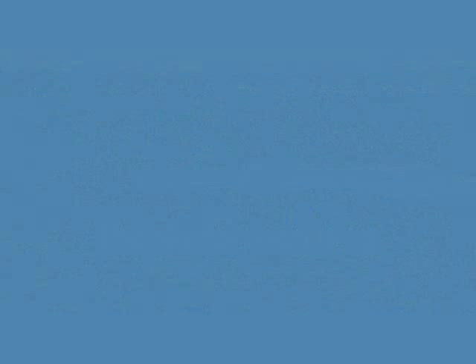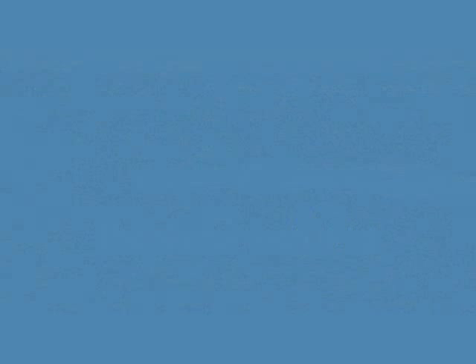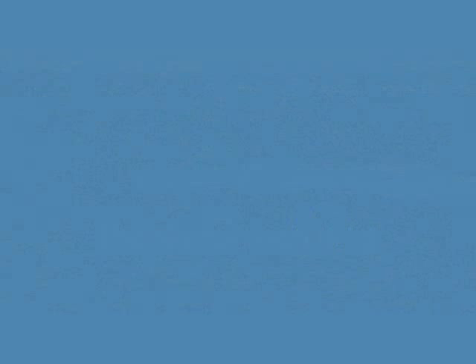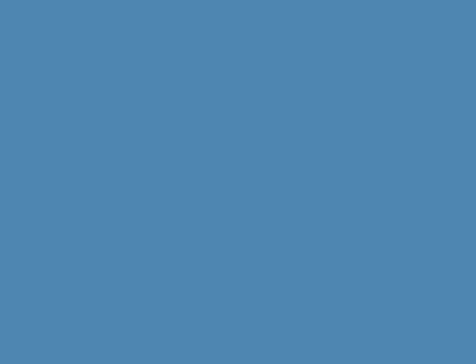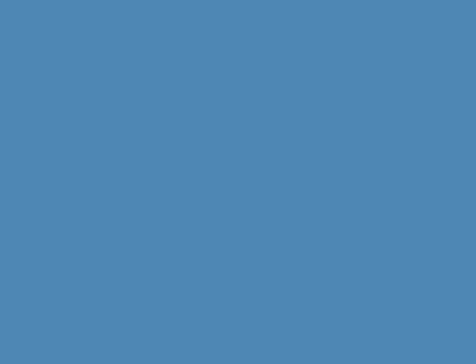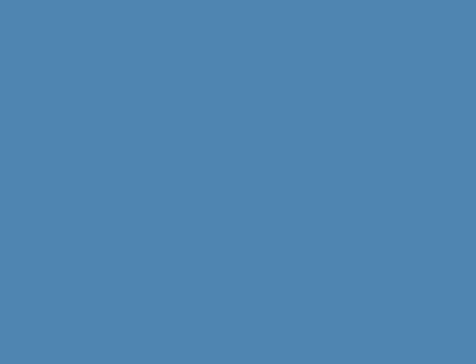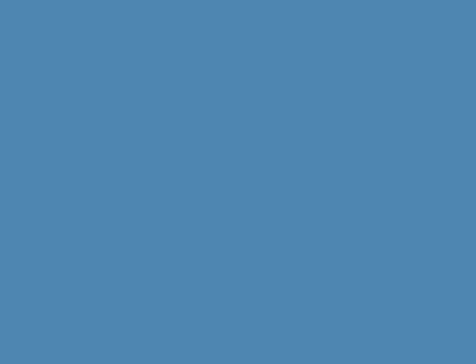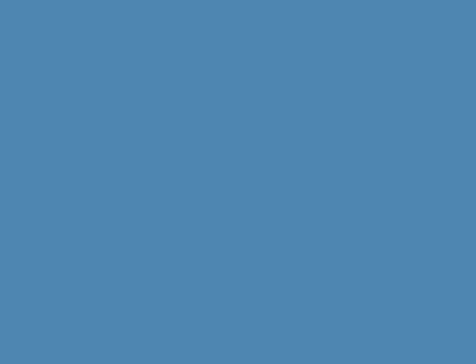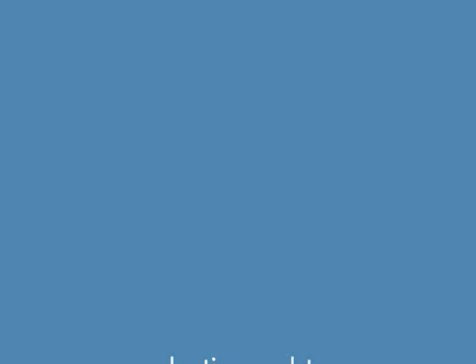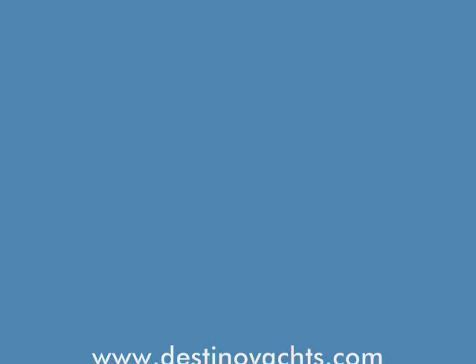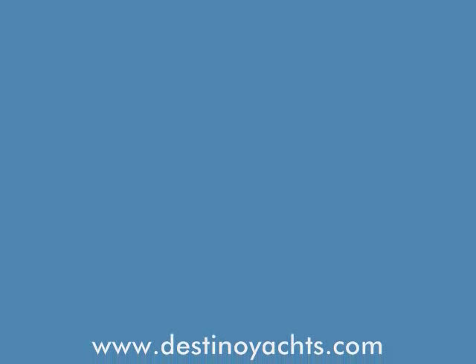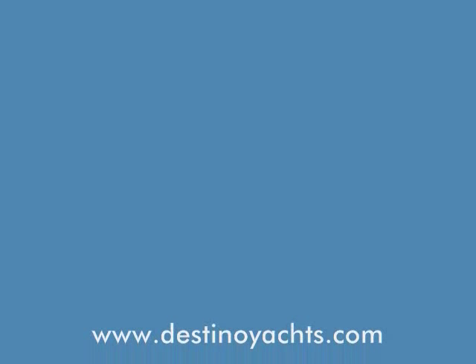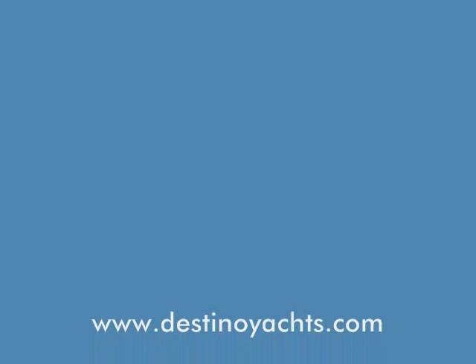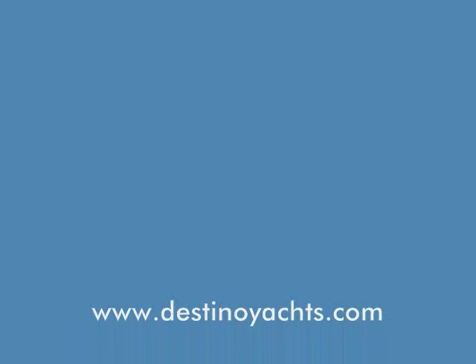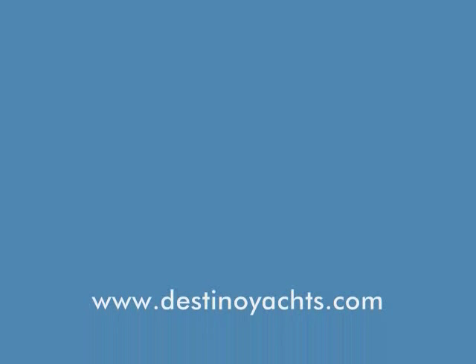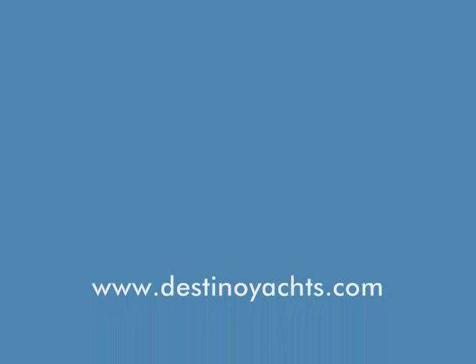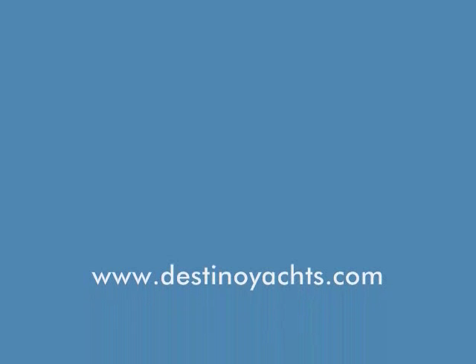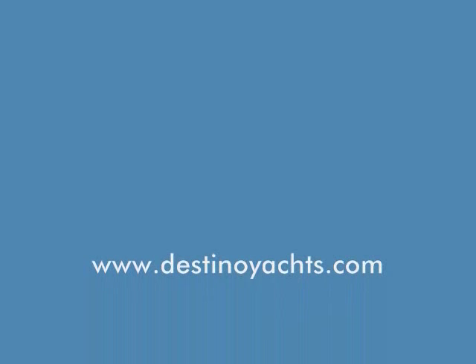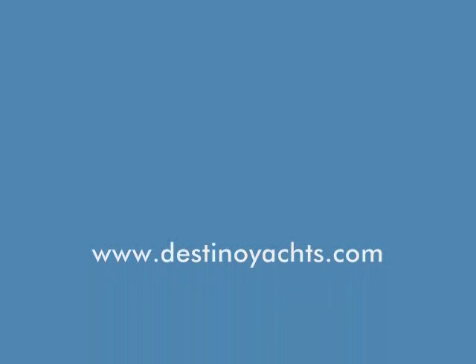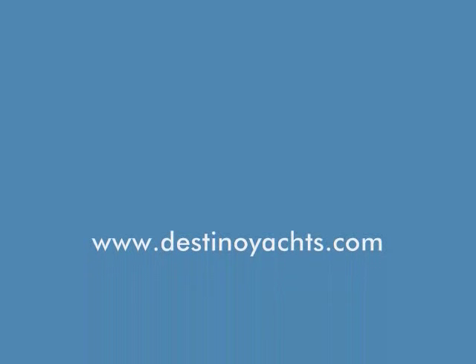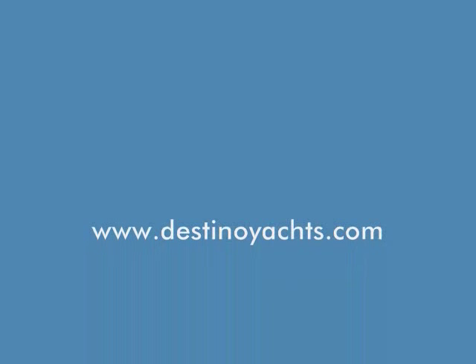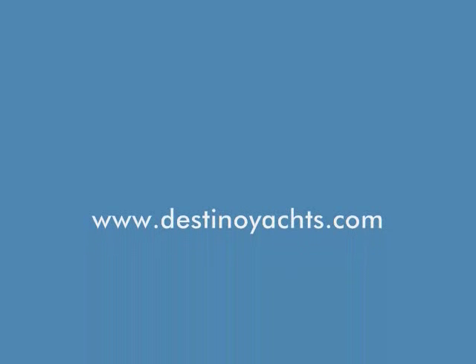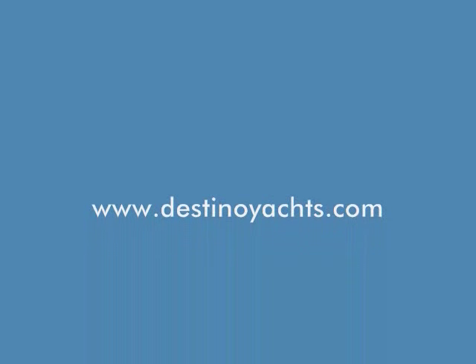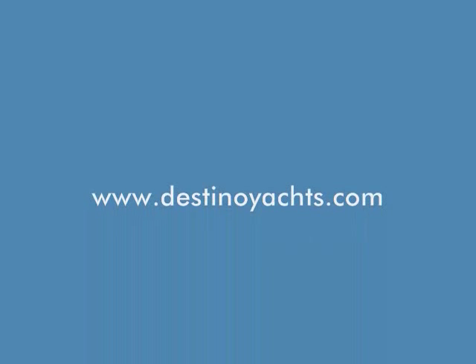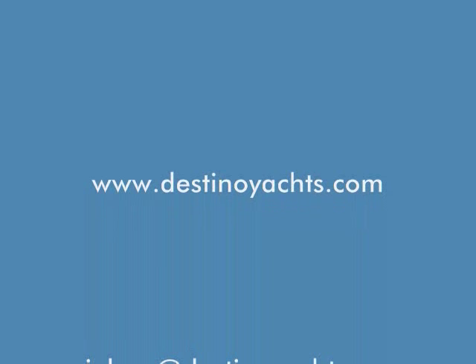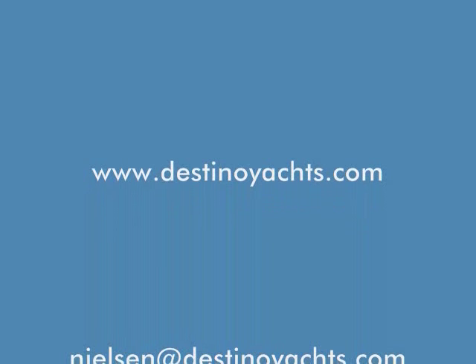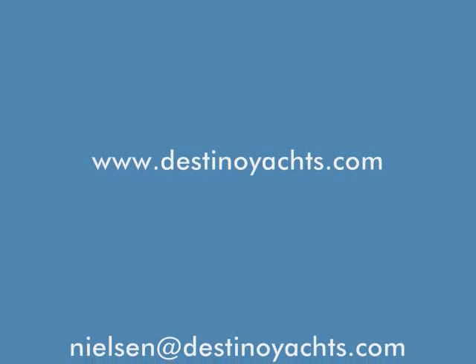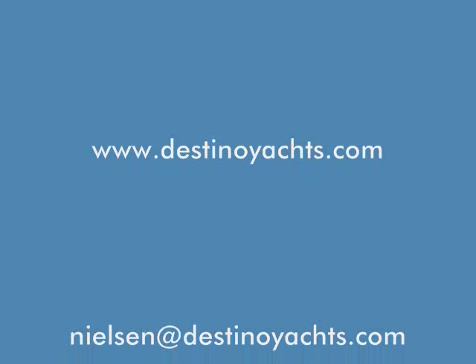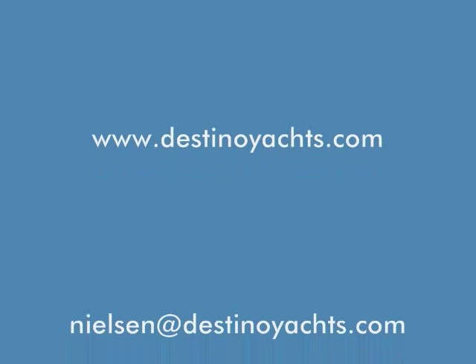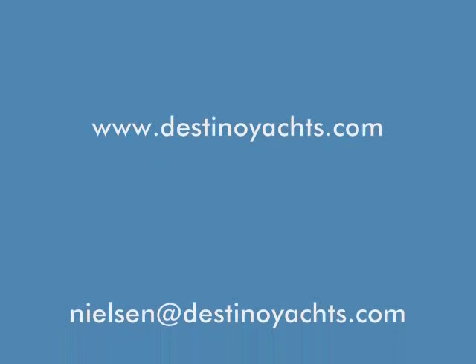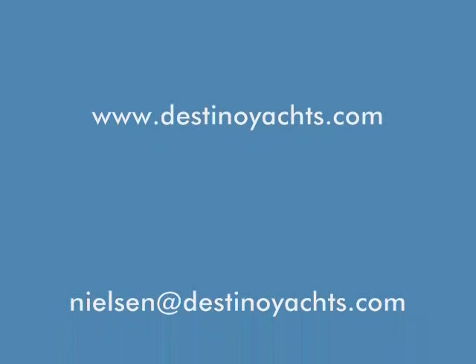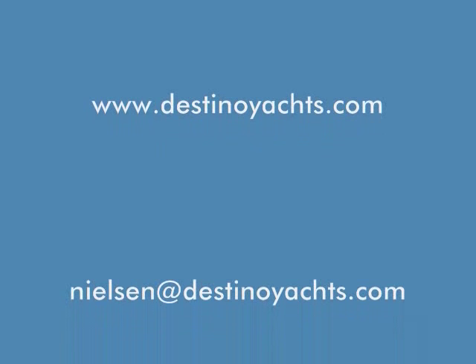For more information, please visit our website or contact us directly.